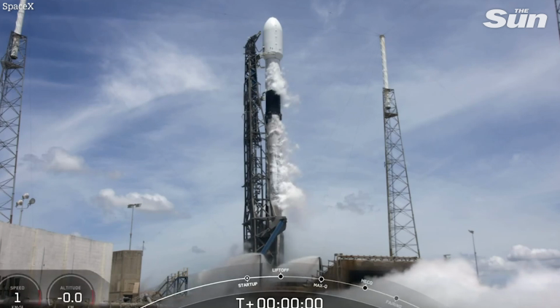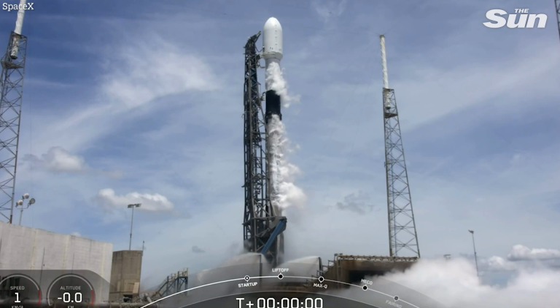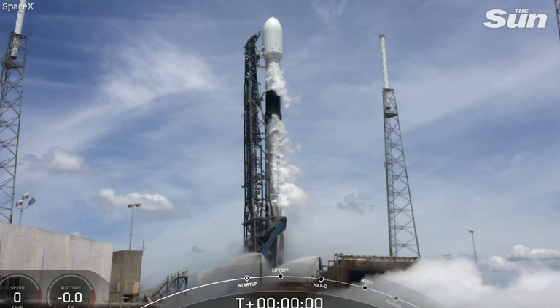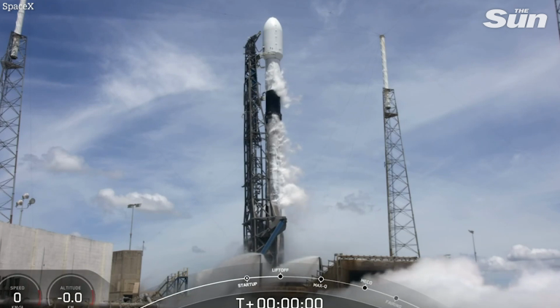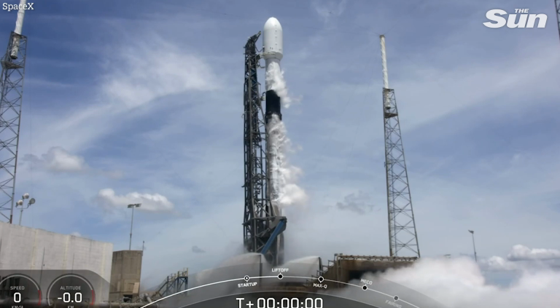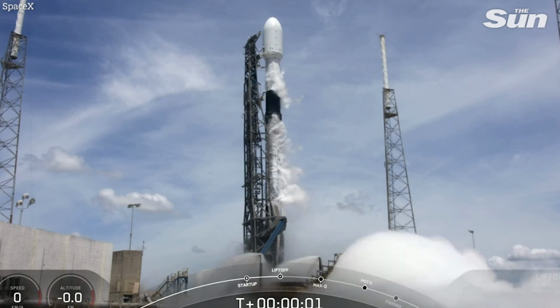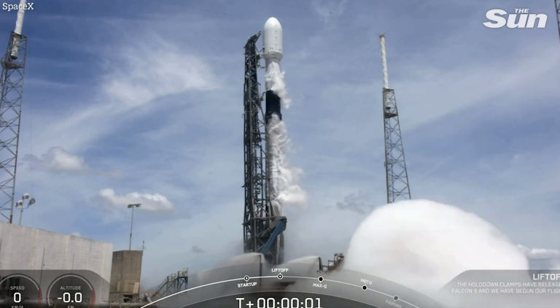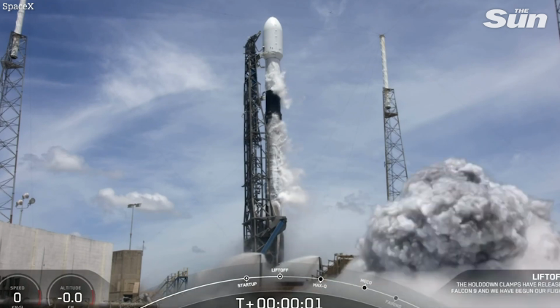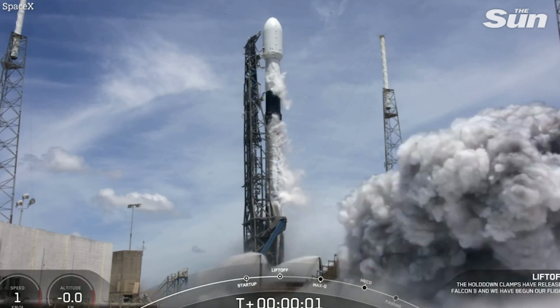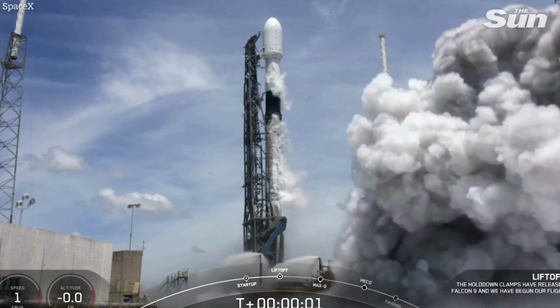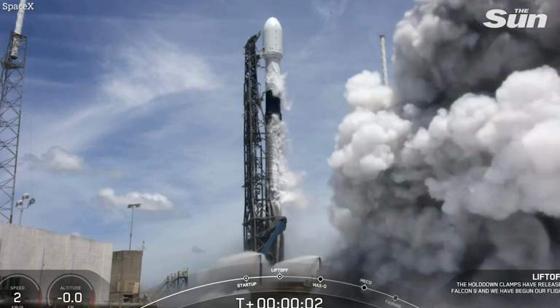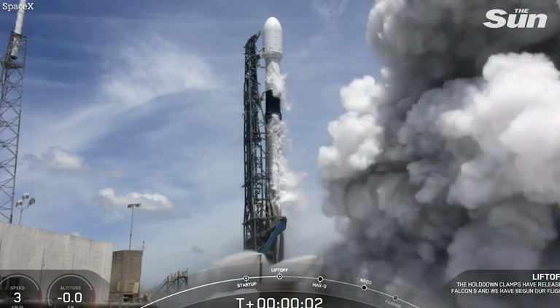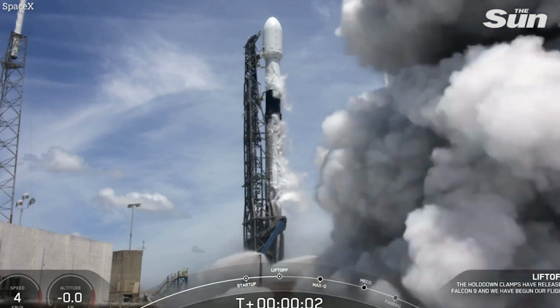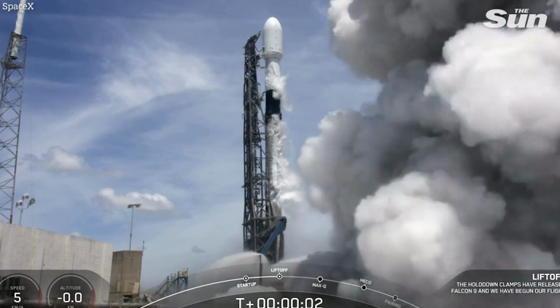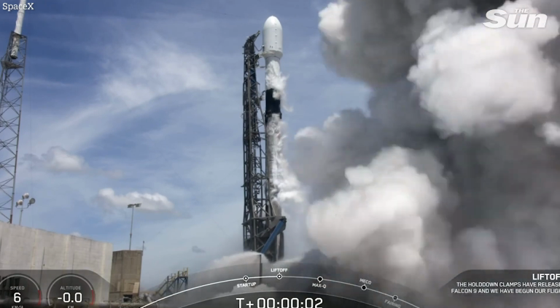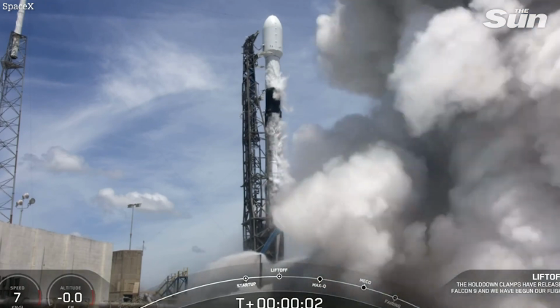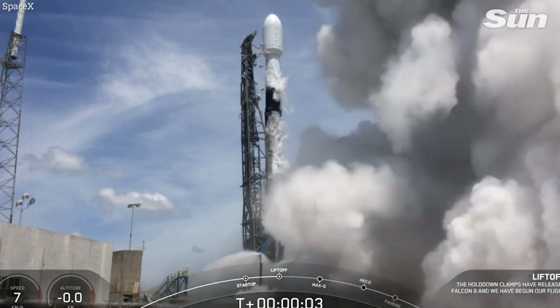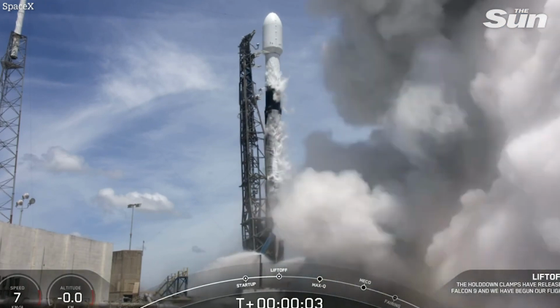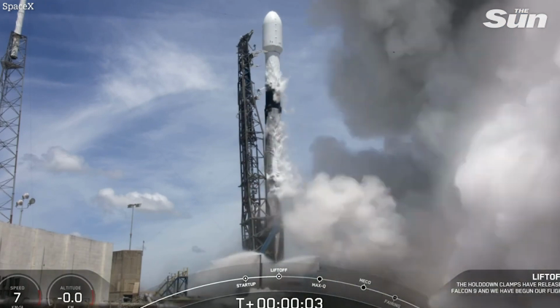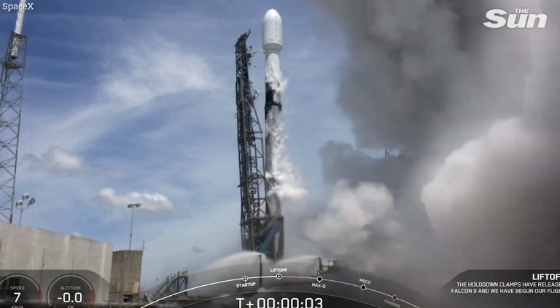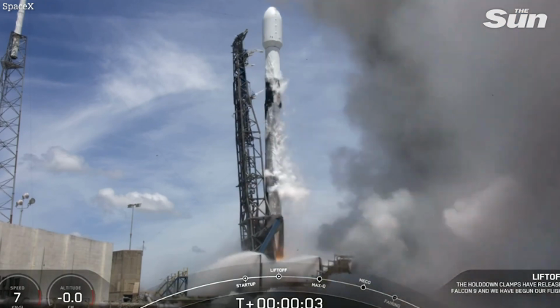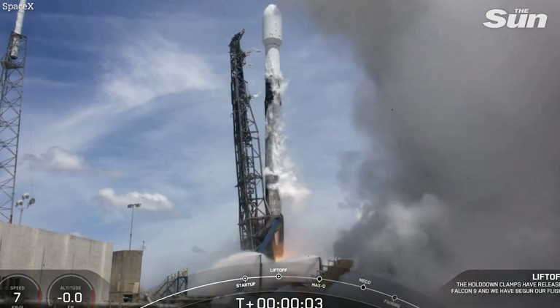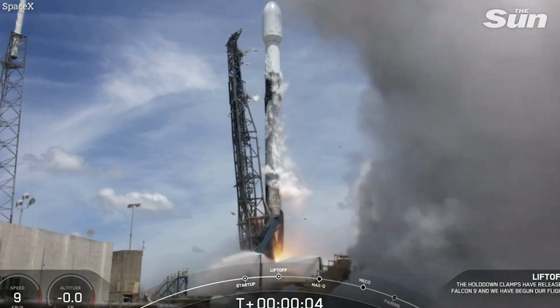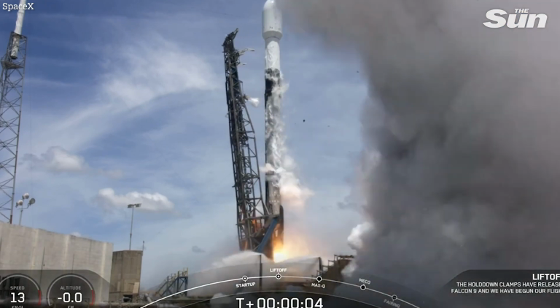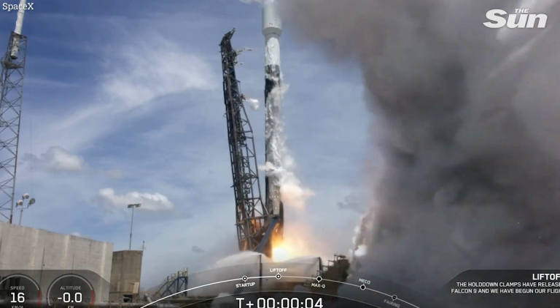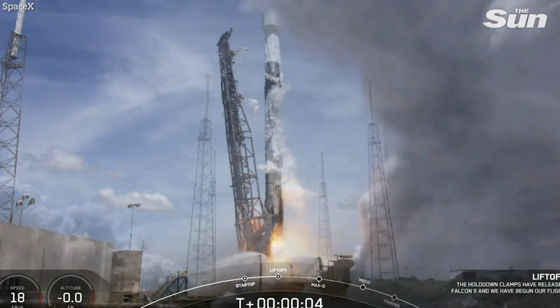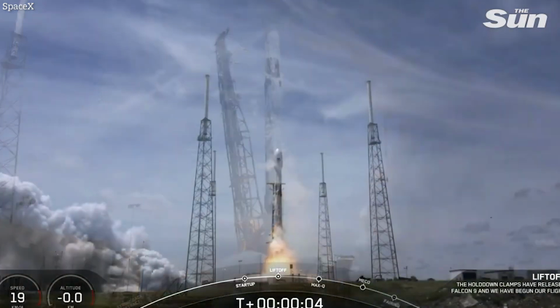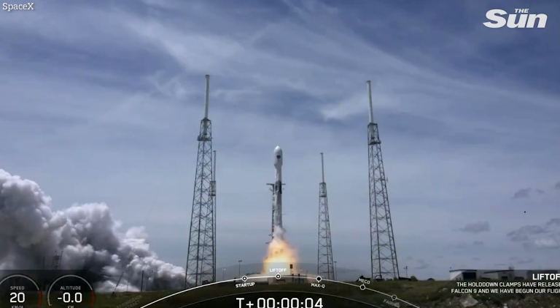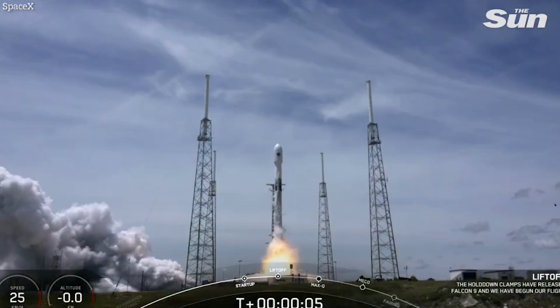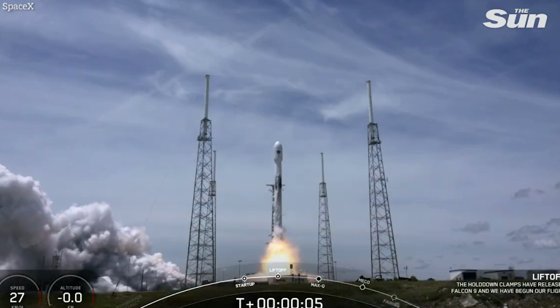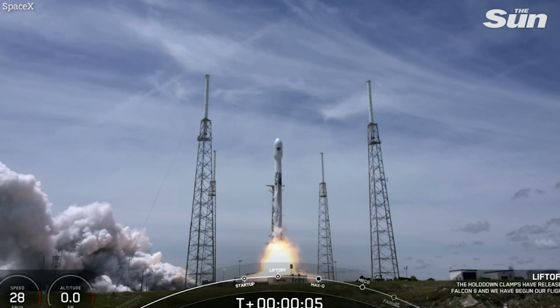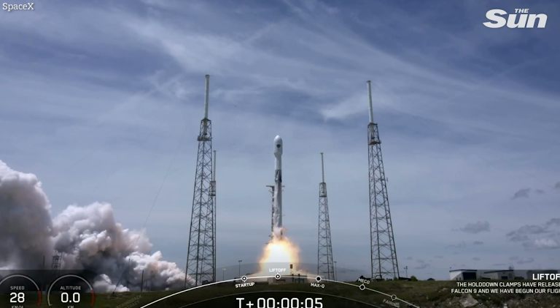Zero. Ignition. And liftoff. Go Falcon, go GPL.